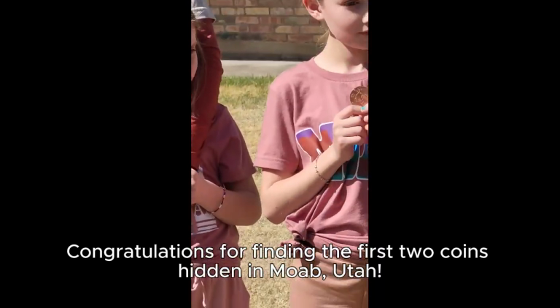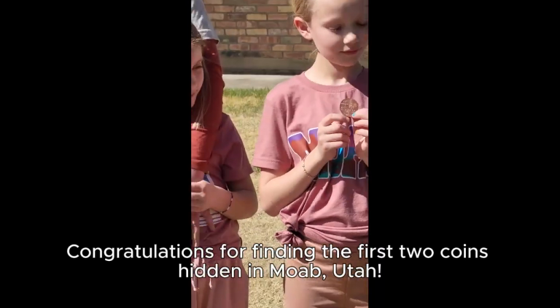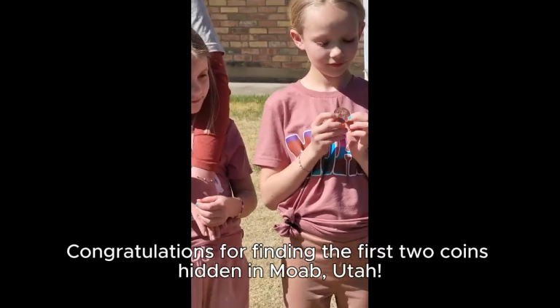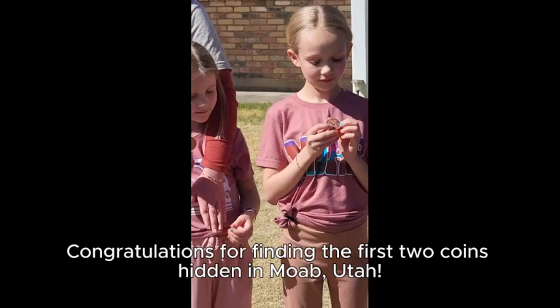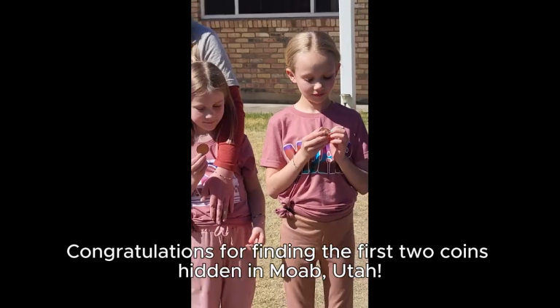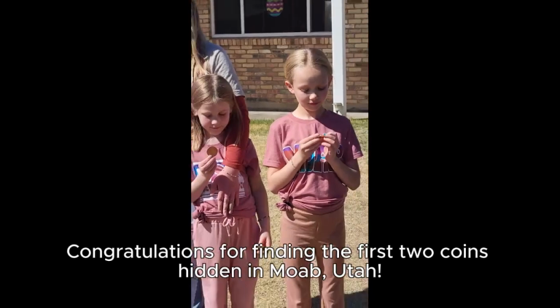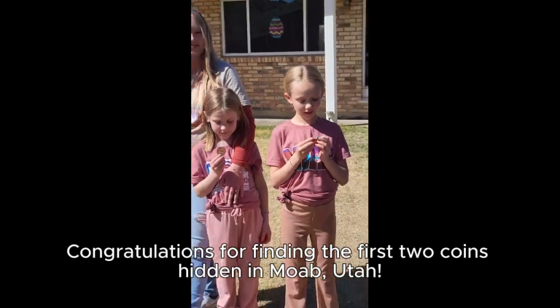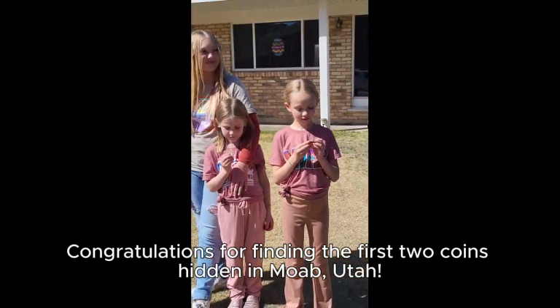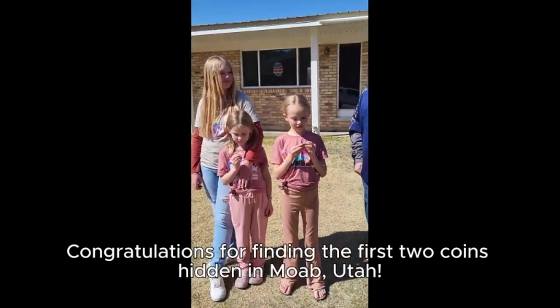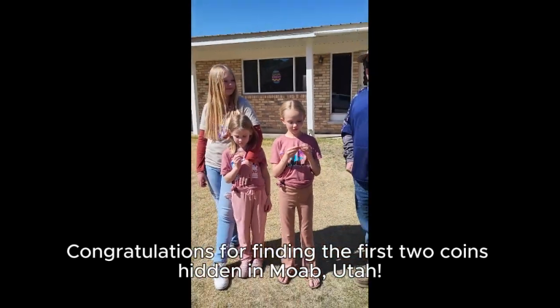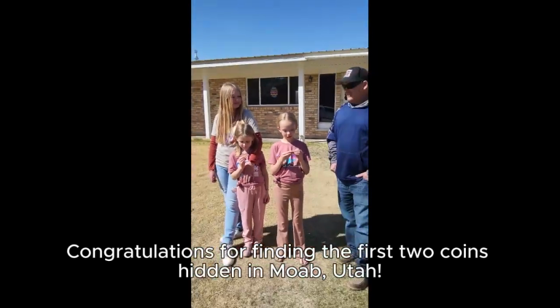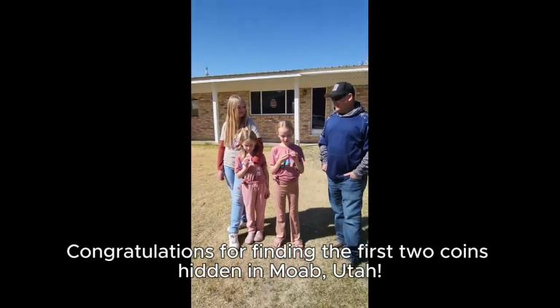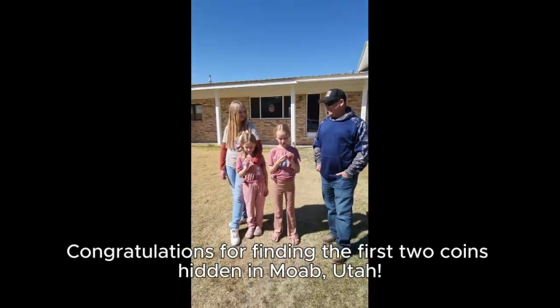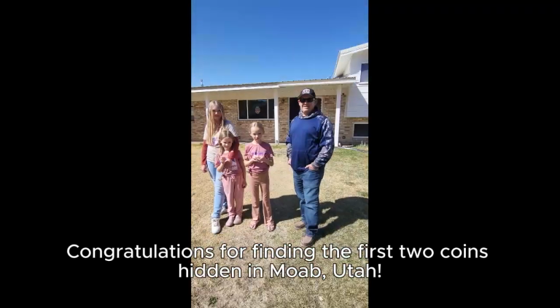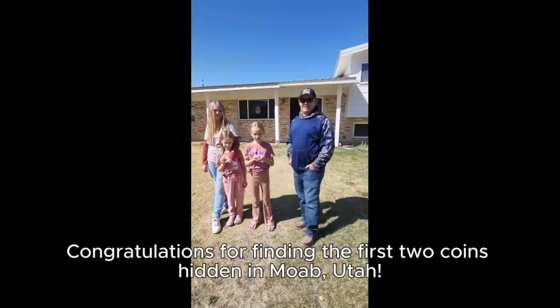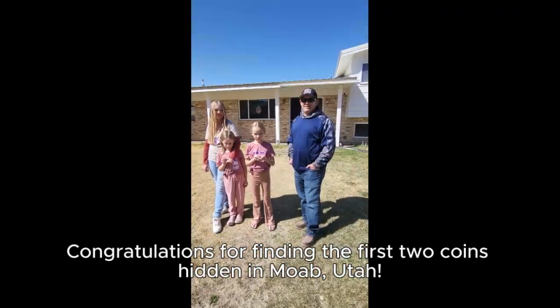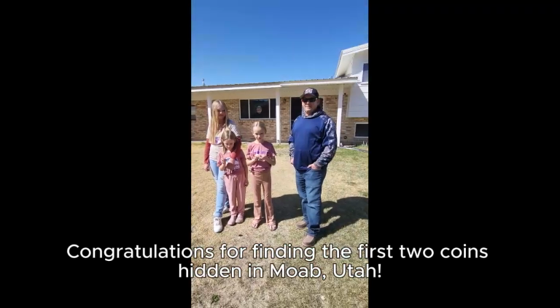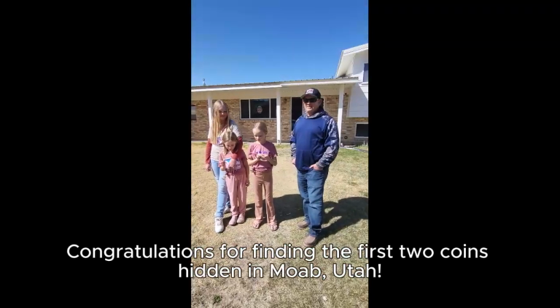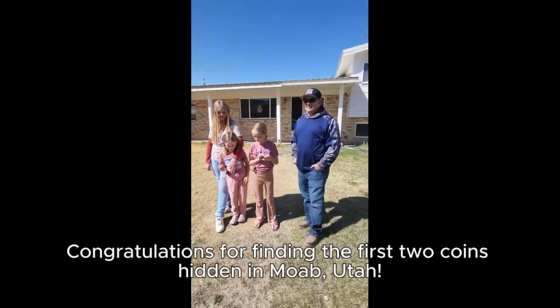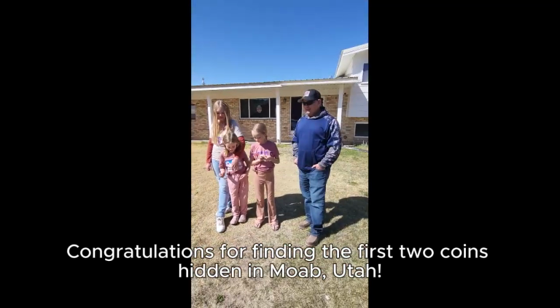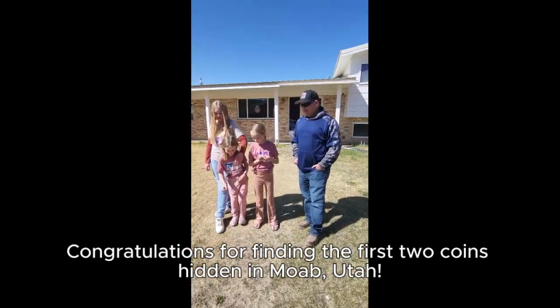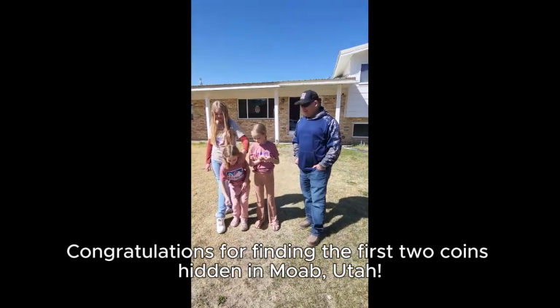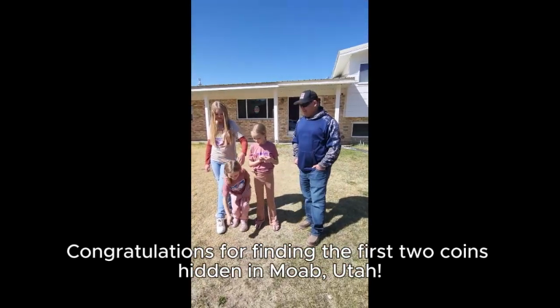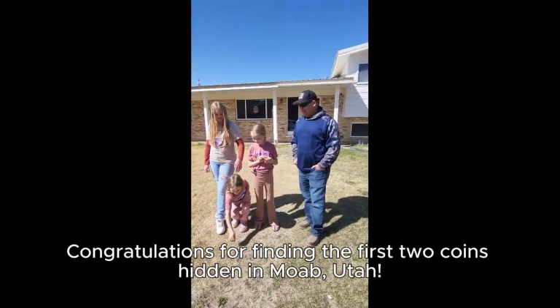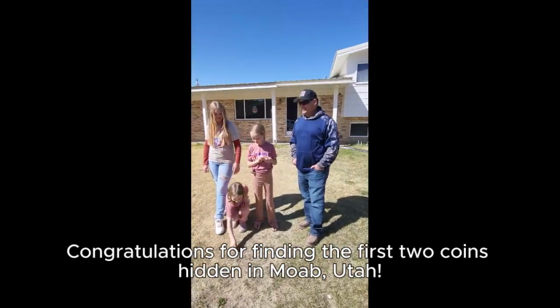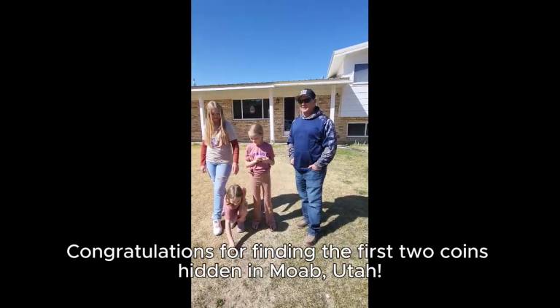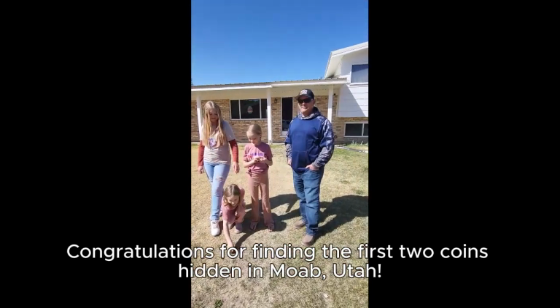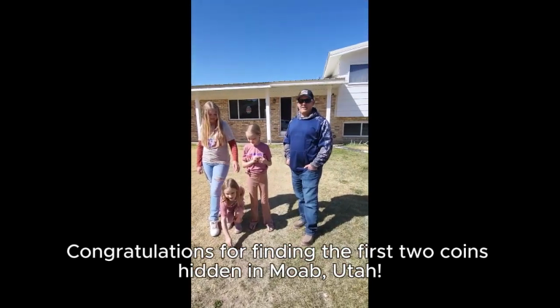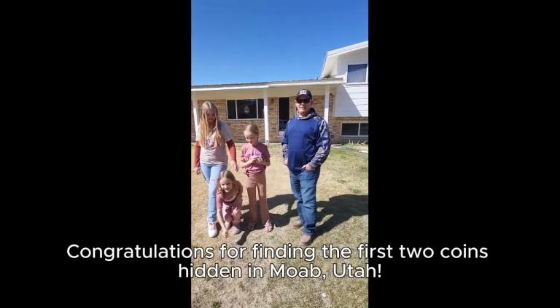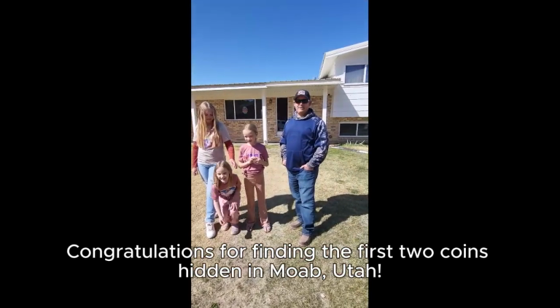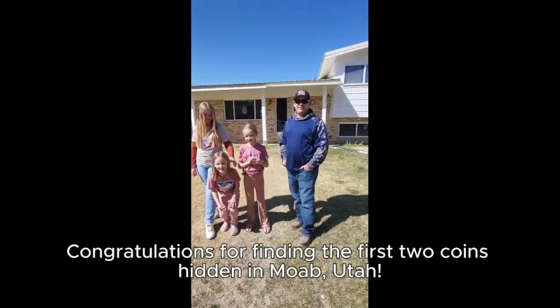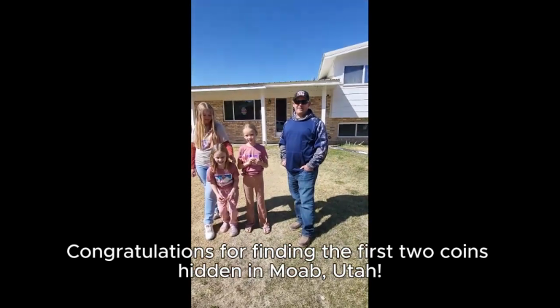It was awesome. It was so much fun. And just the treasure hunt made it that much funner.